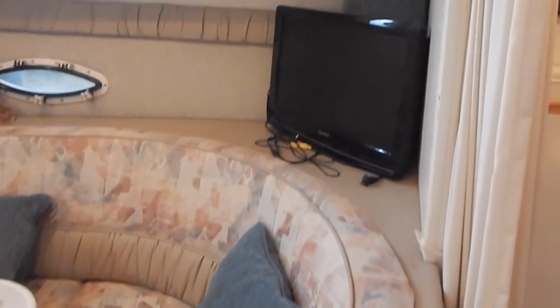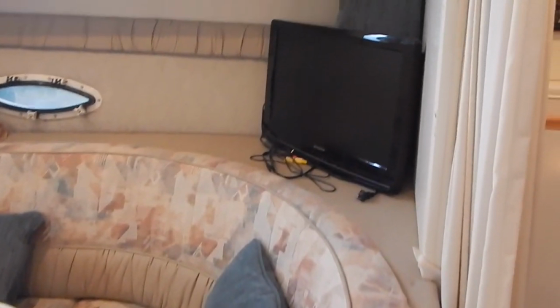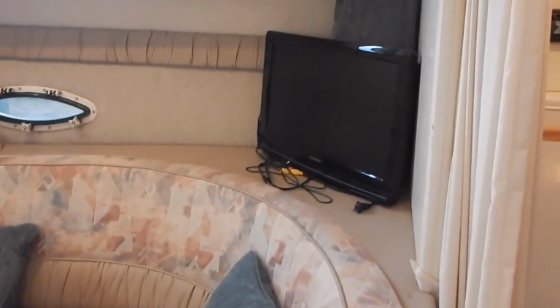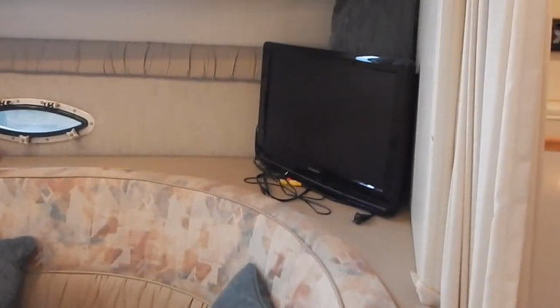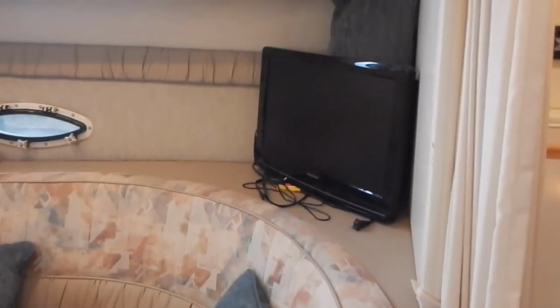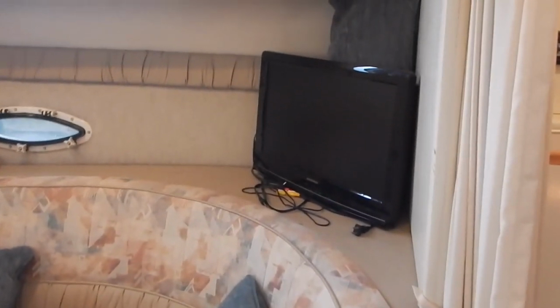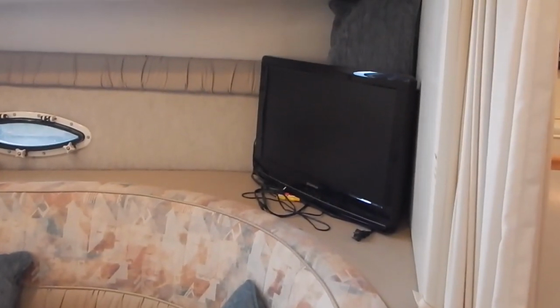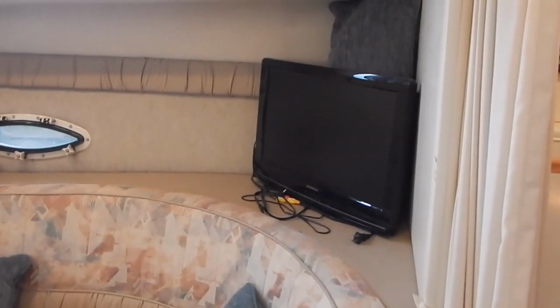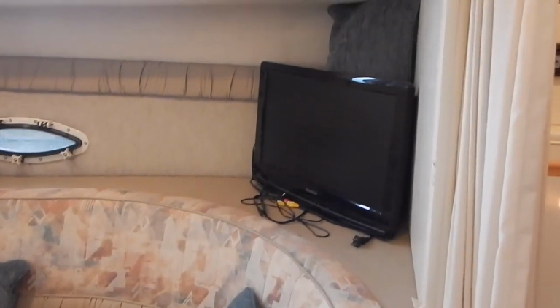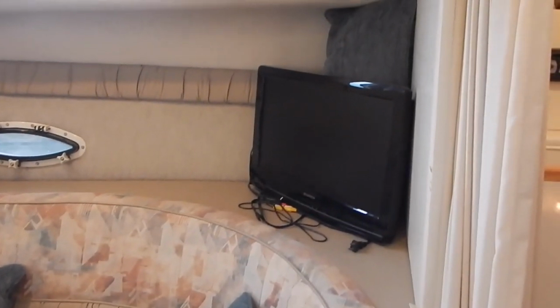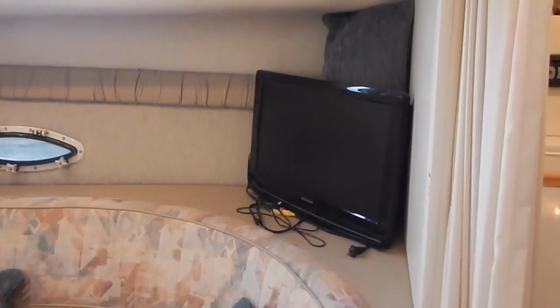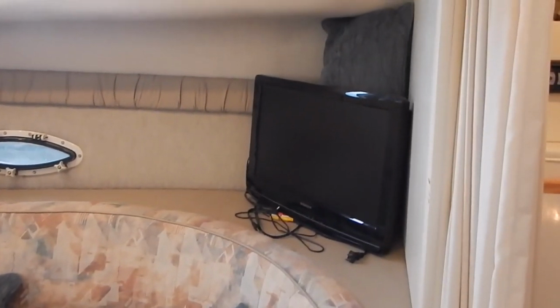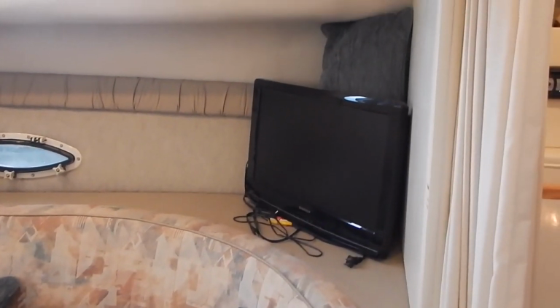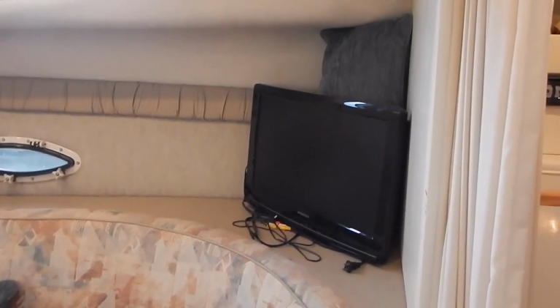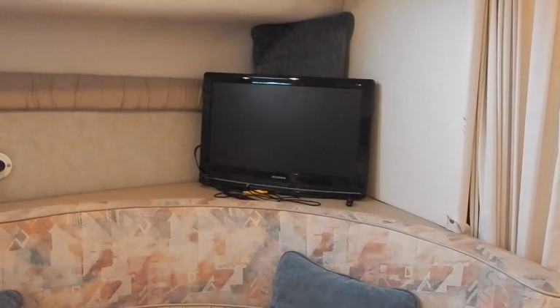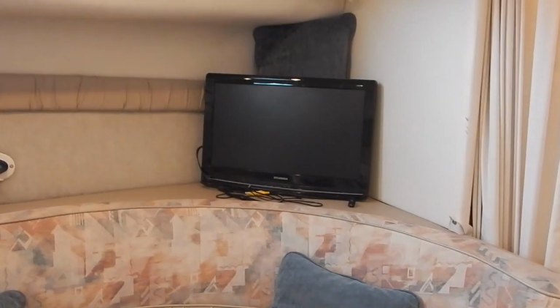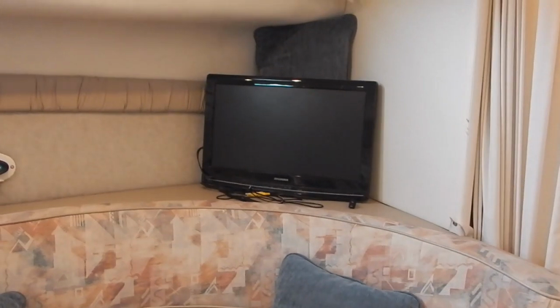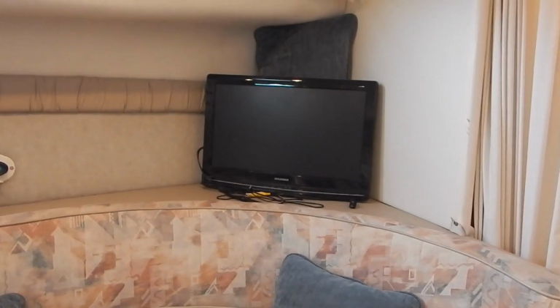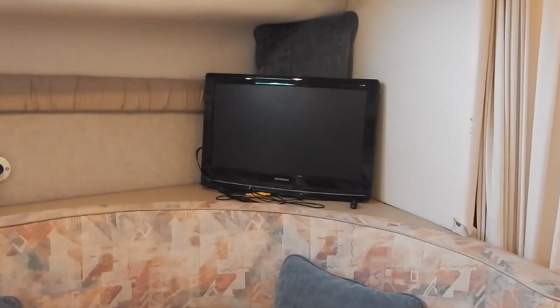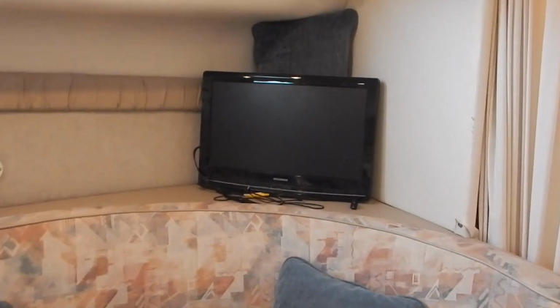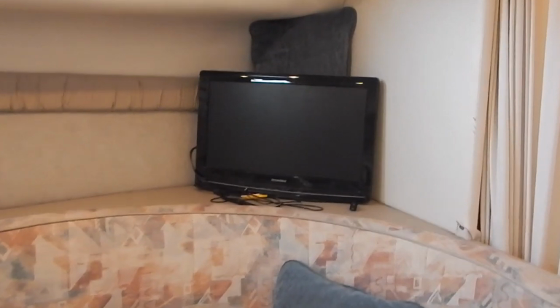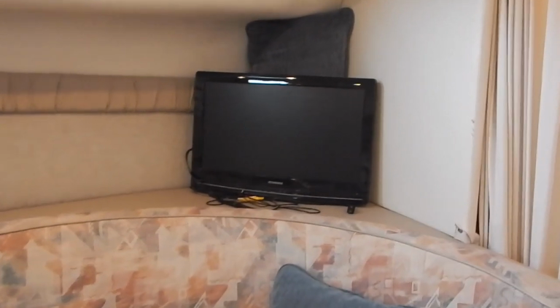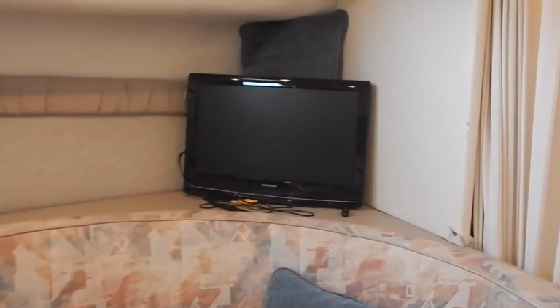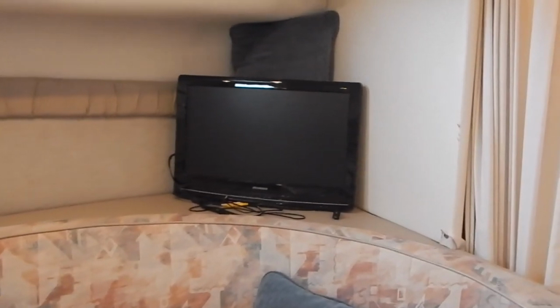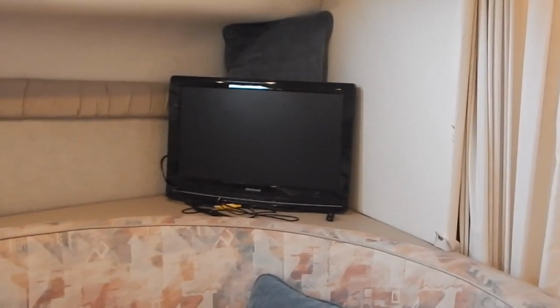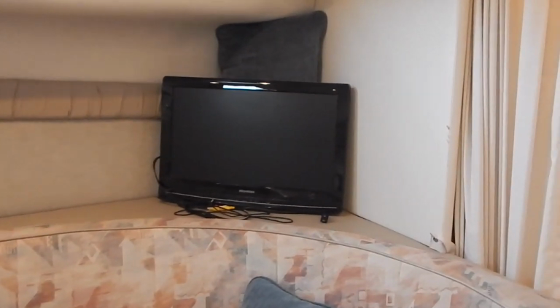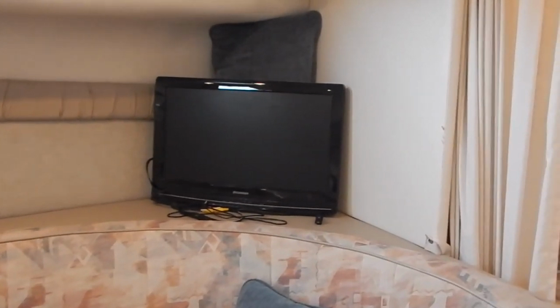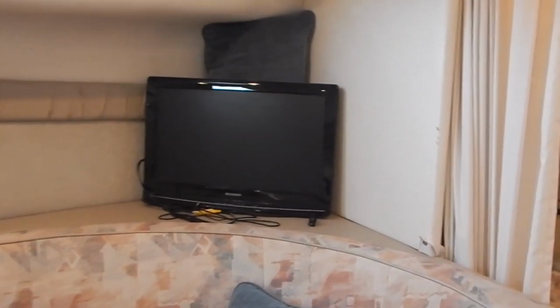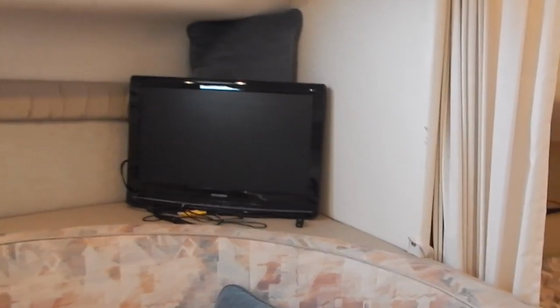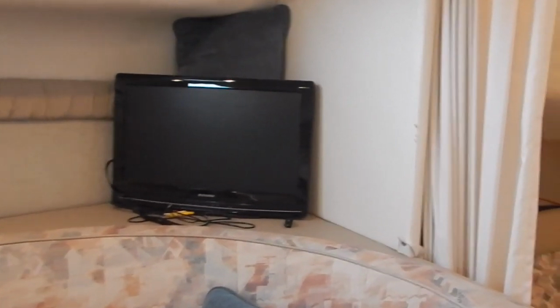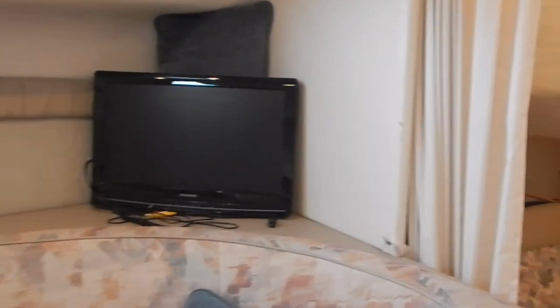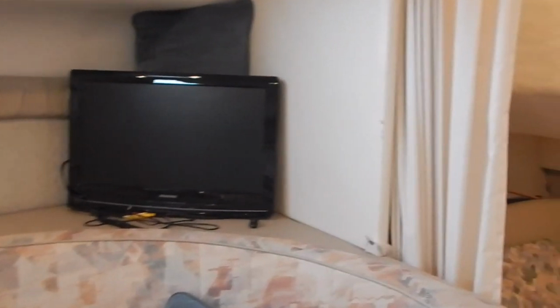There is a monitor there to be used with a computer — this is not a television set.